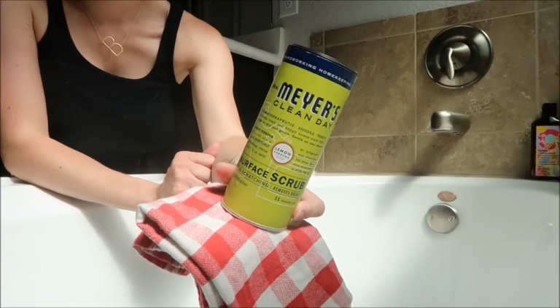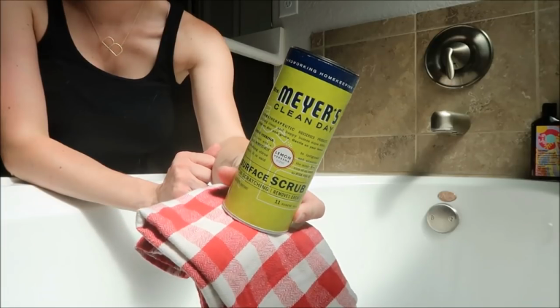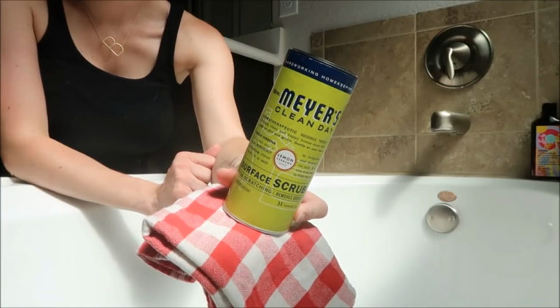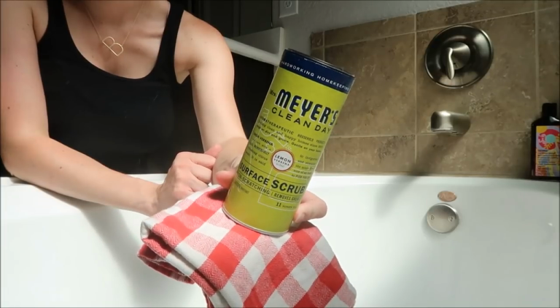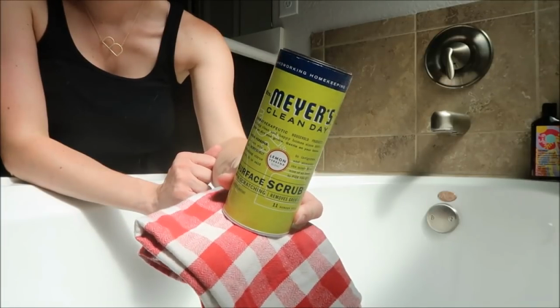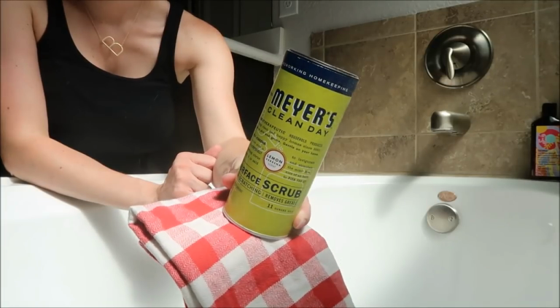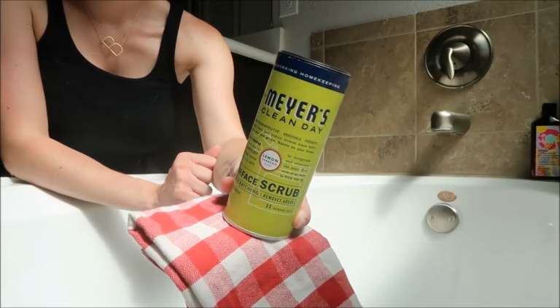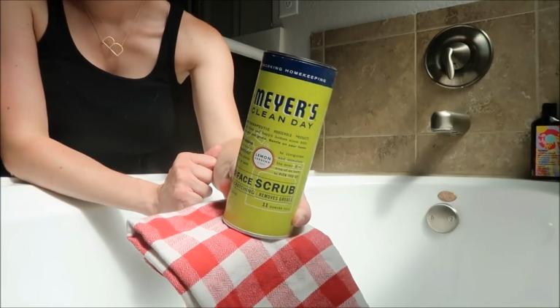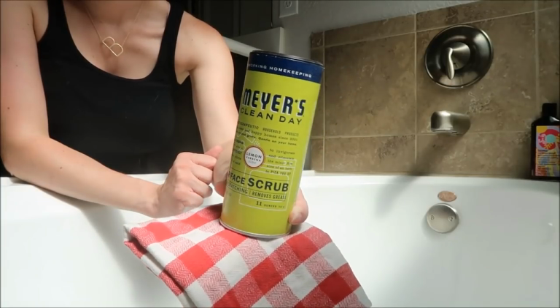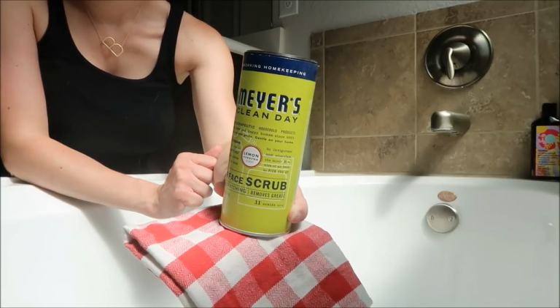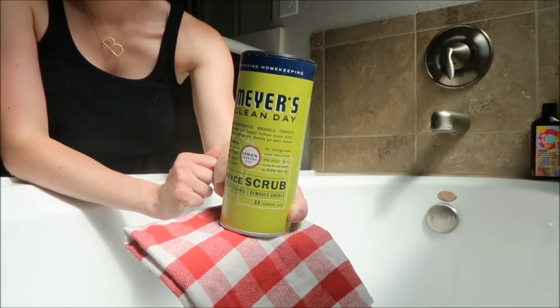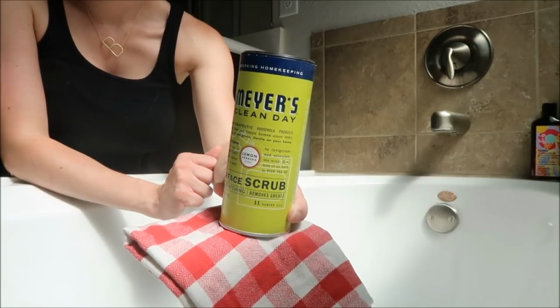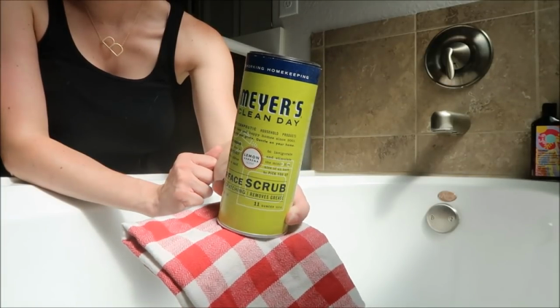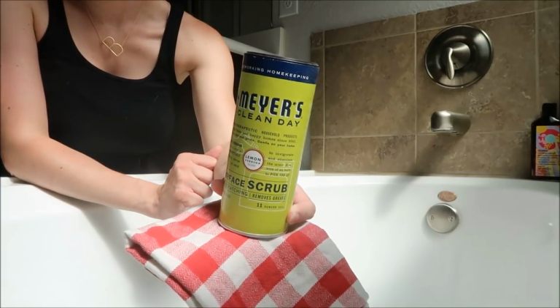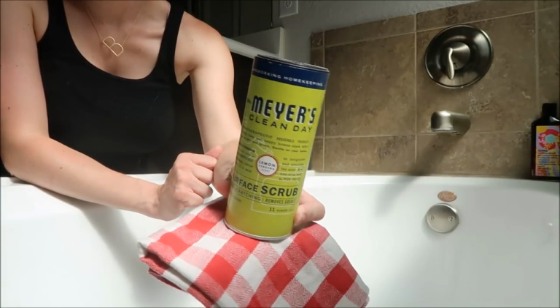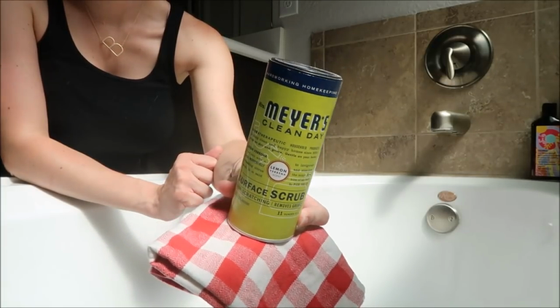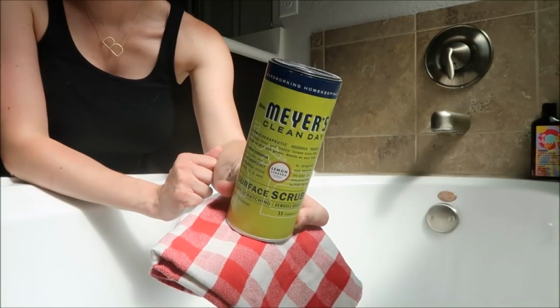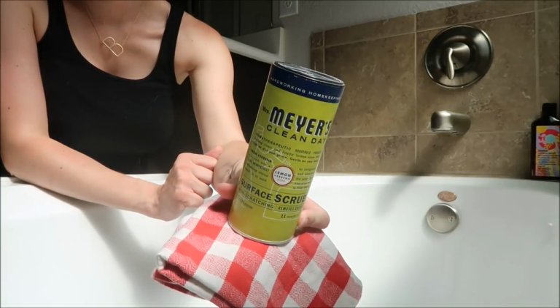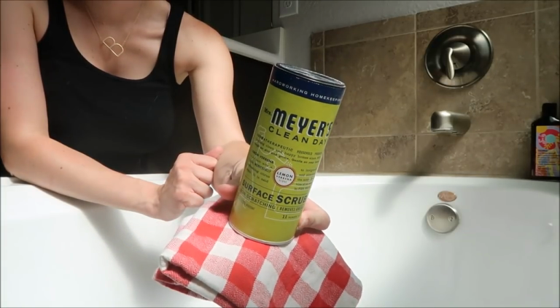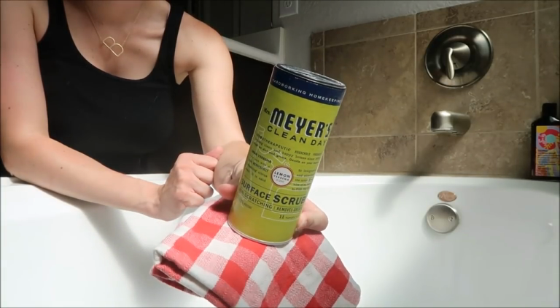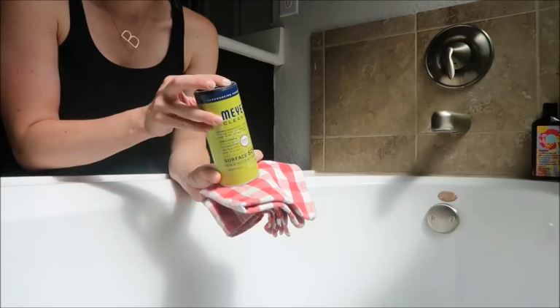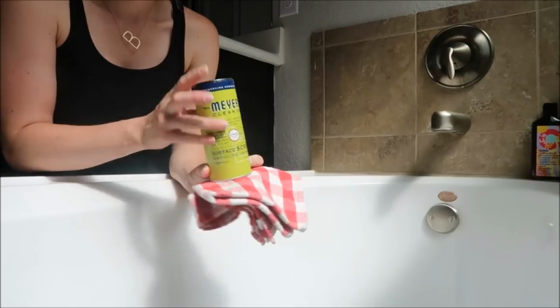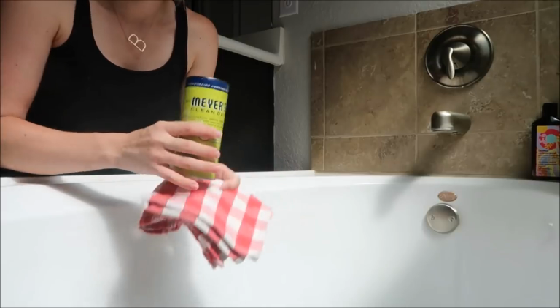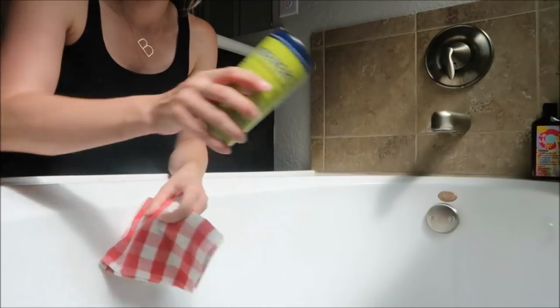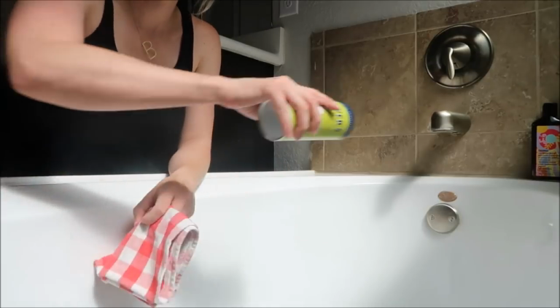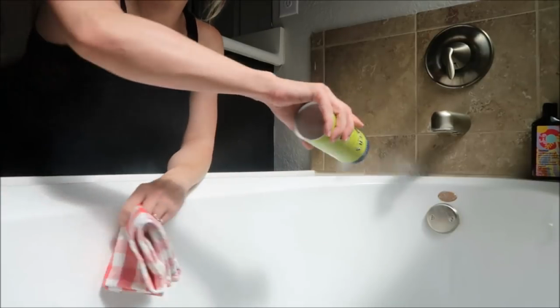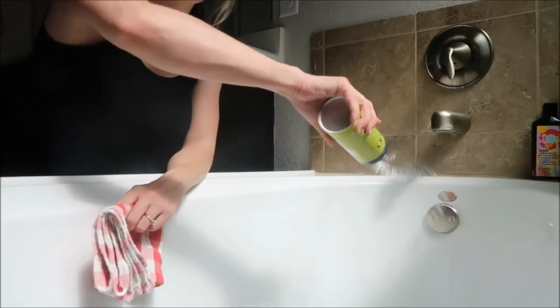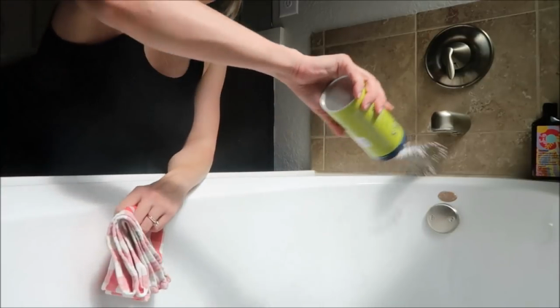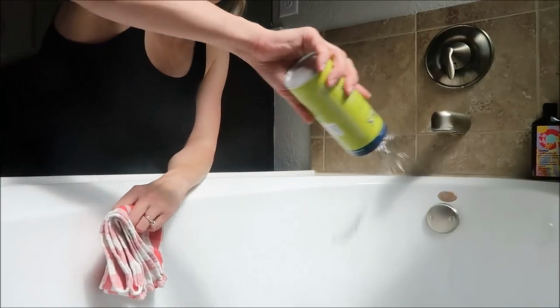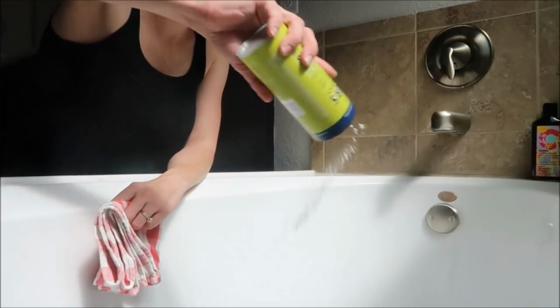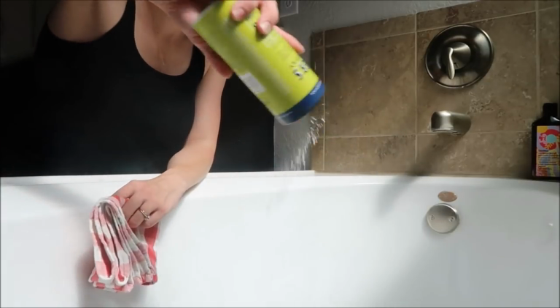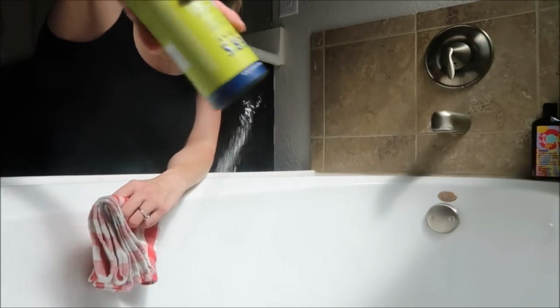Now I'm going to be cleaning out the bathtub using the same Mrs. Meyers Surface Scrub that I used for the countertops.